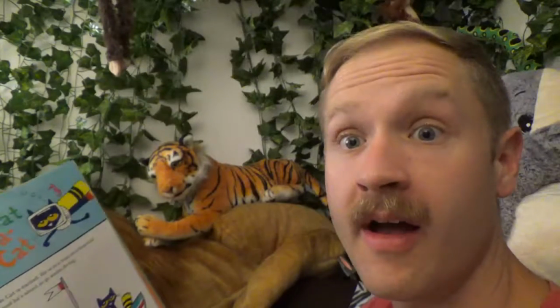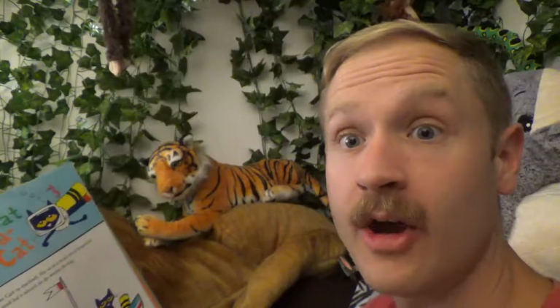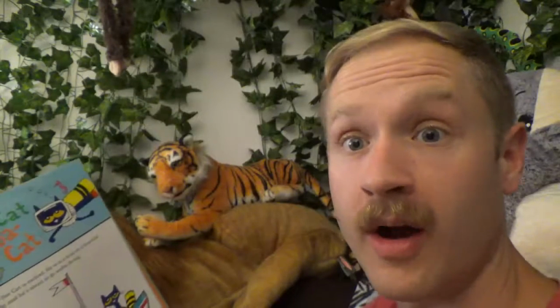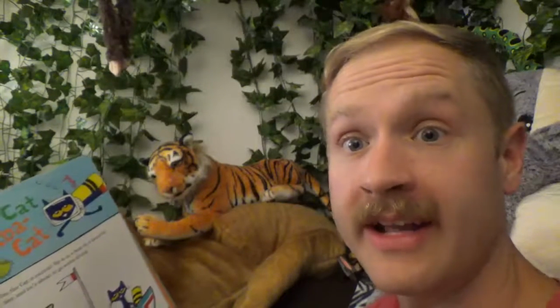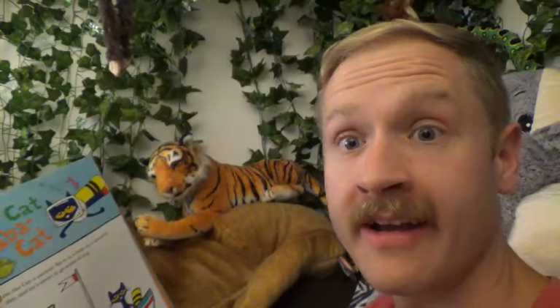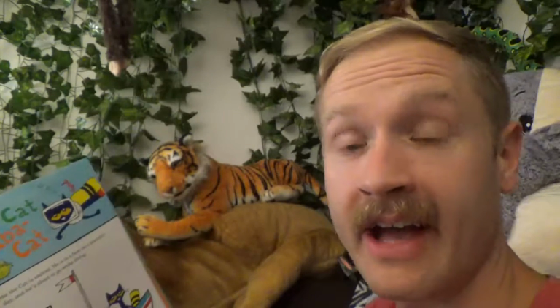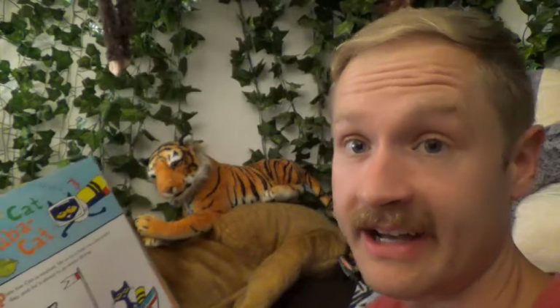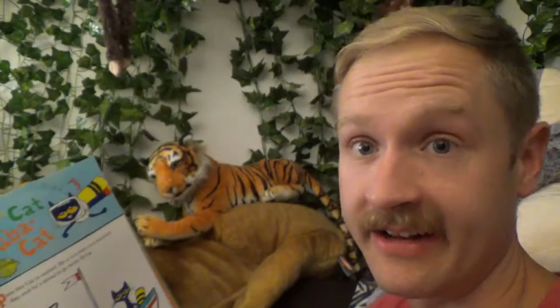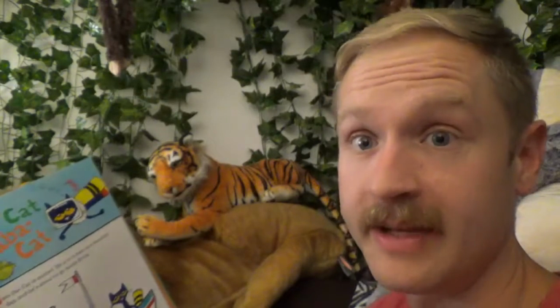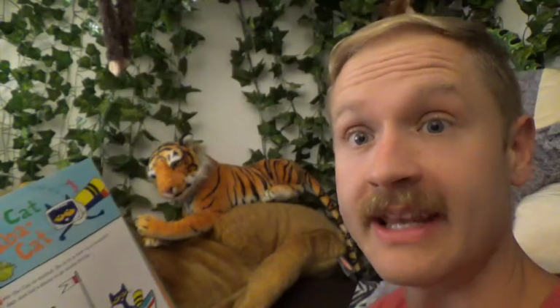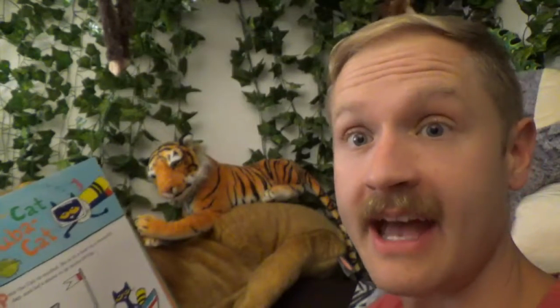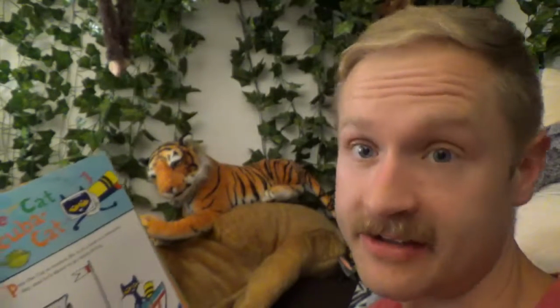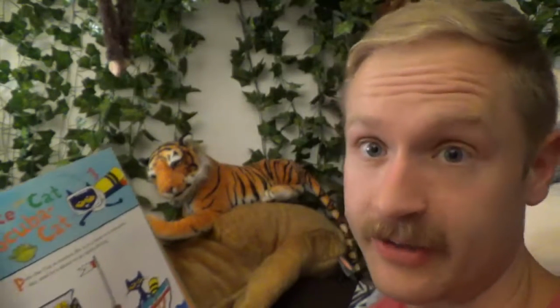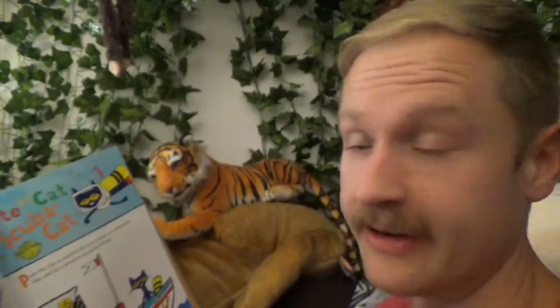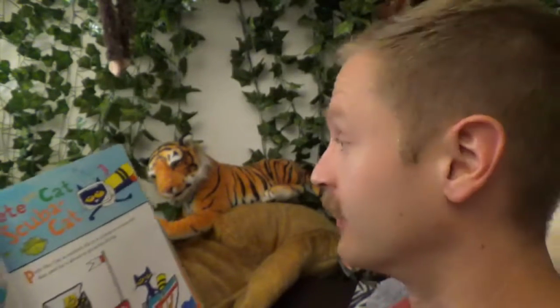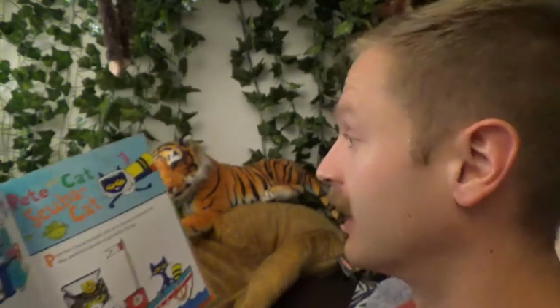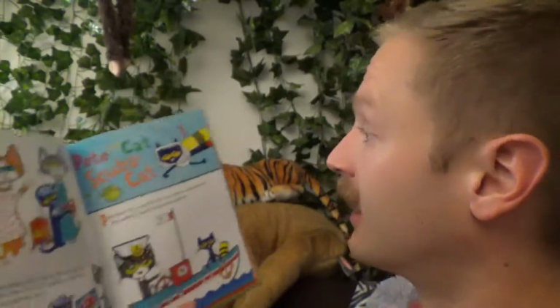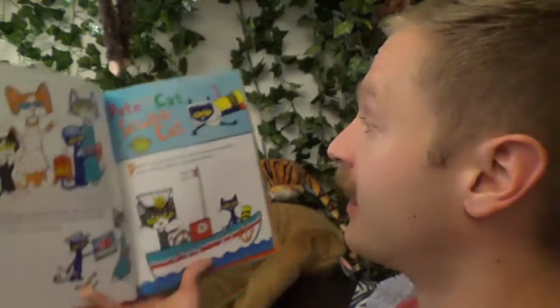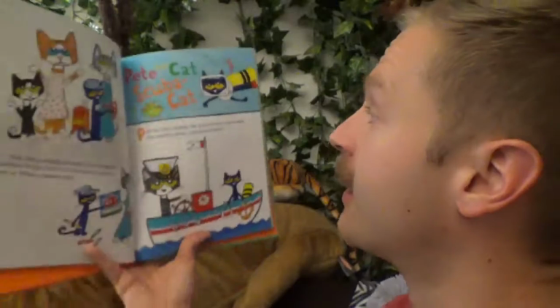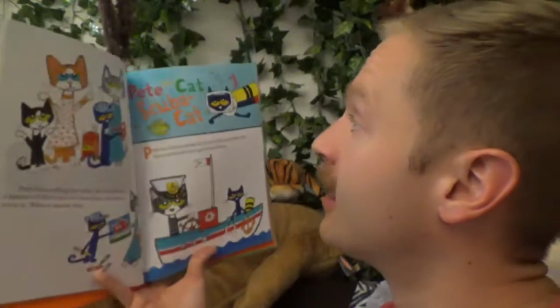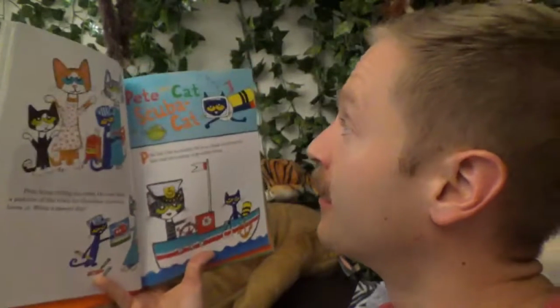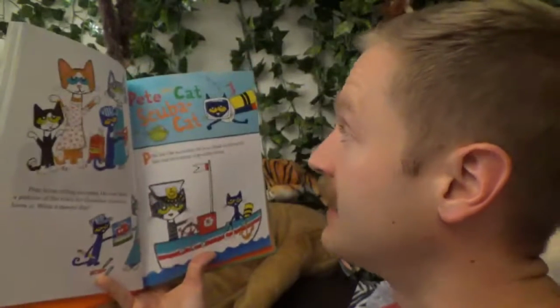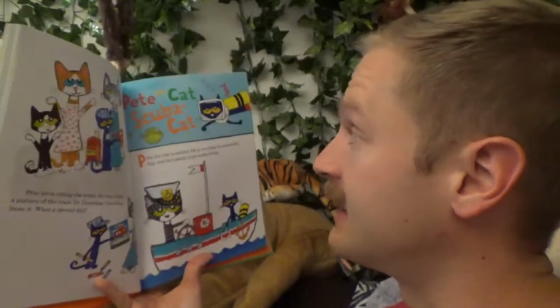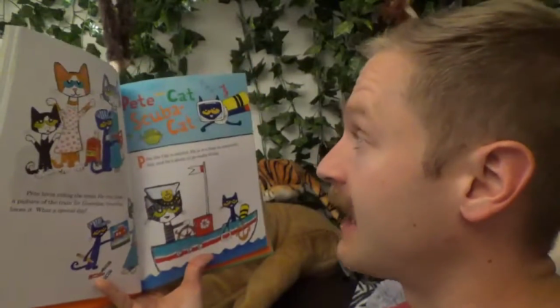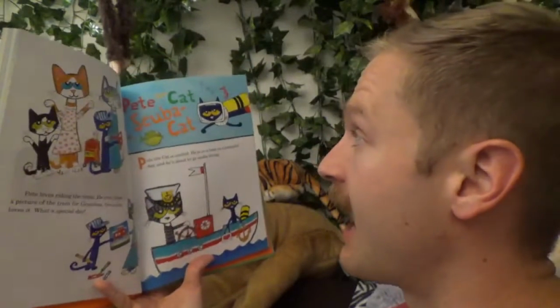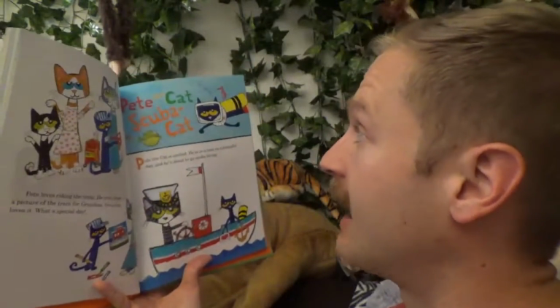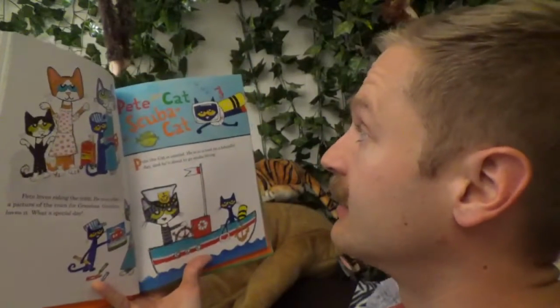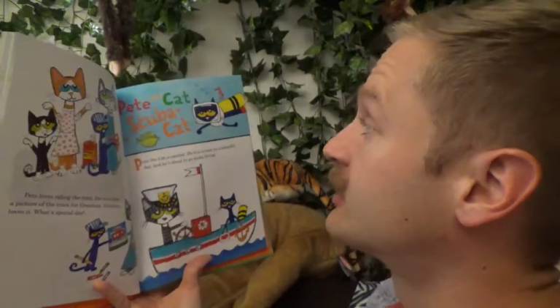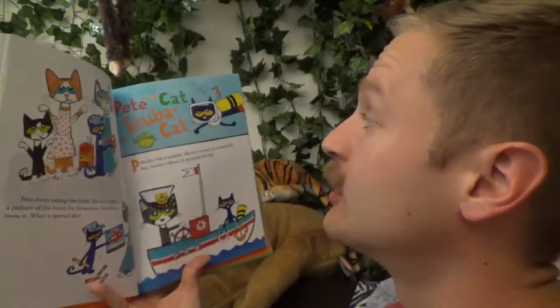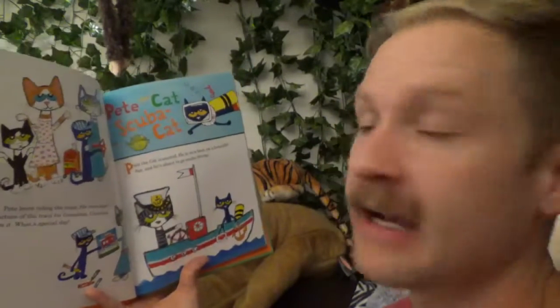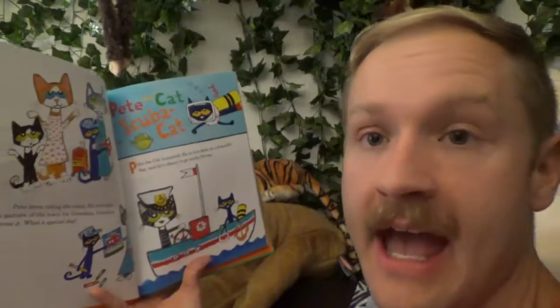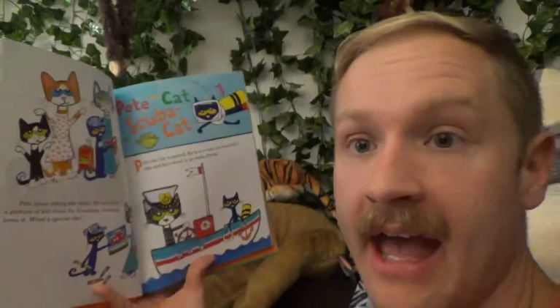Yo Marty, I got another Pete the Cat story here for you. Pete the Cat: Scuba Cat.